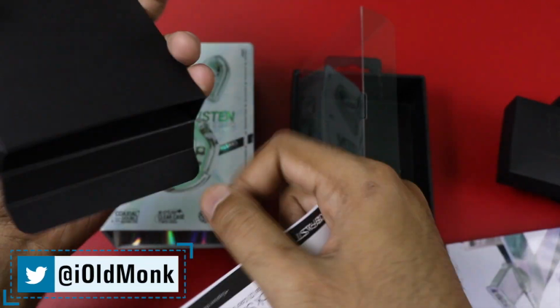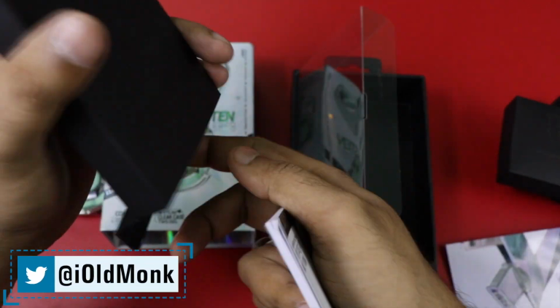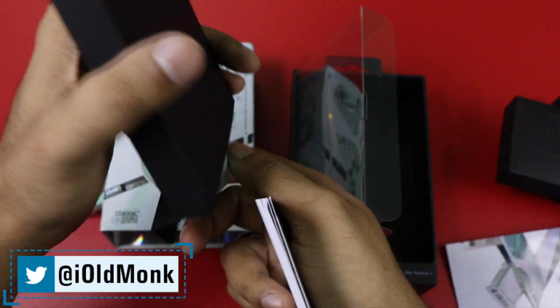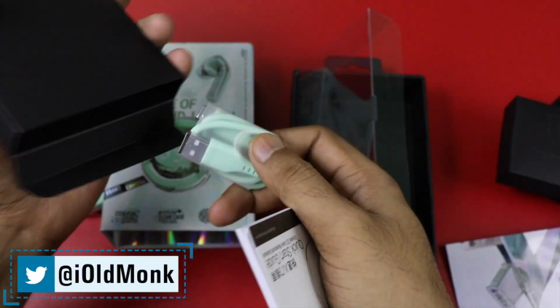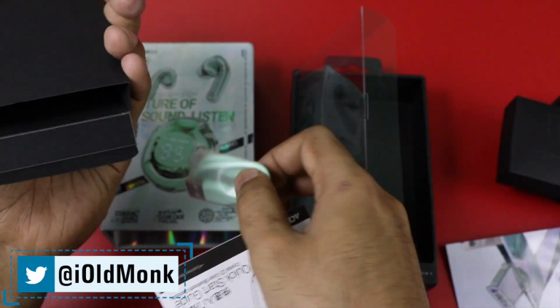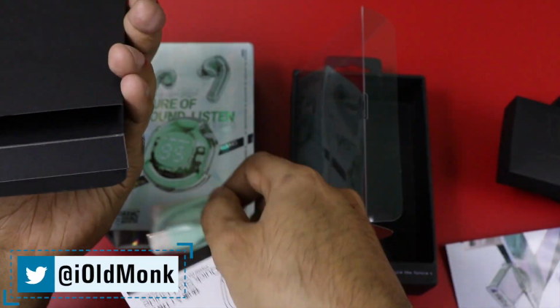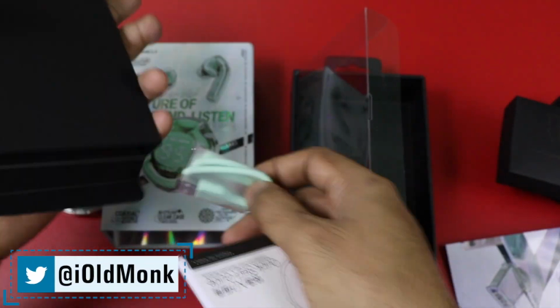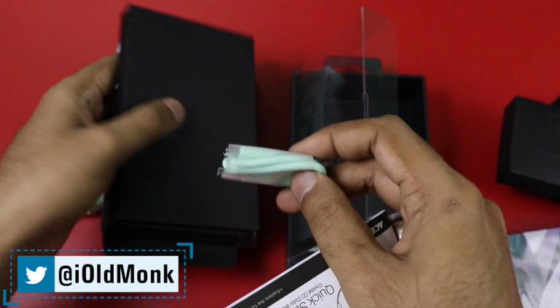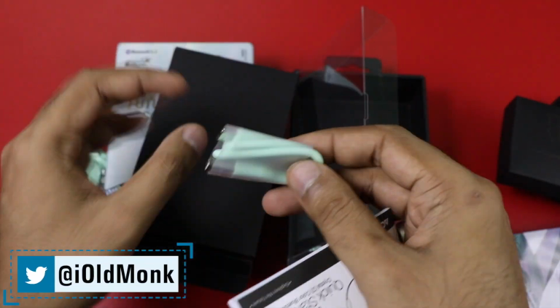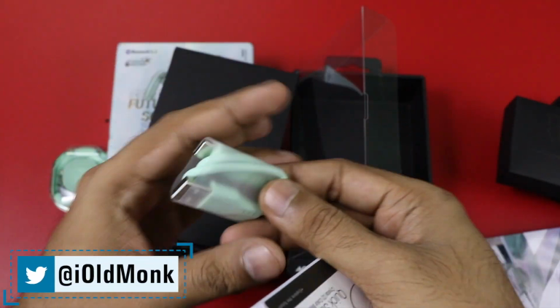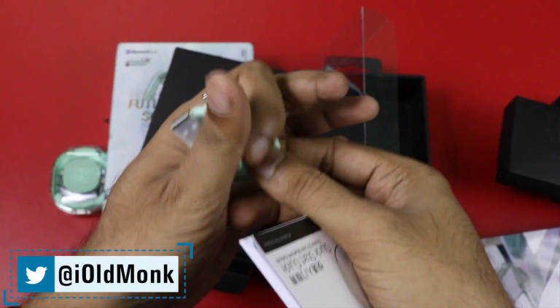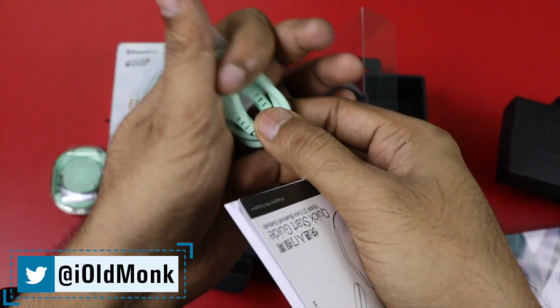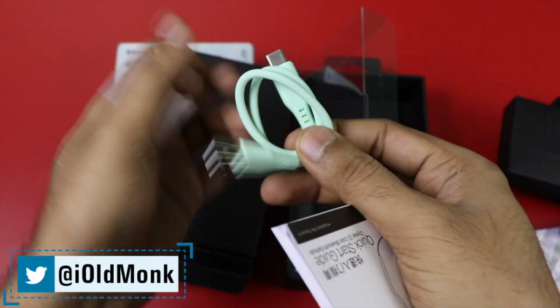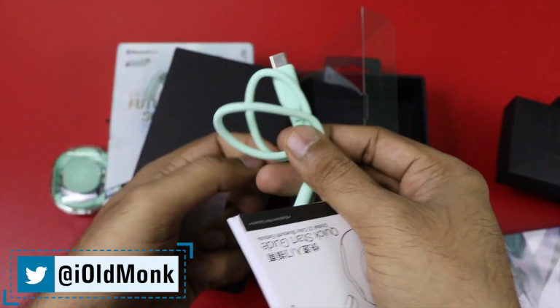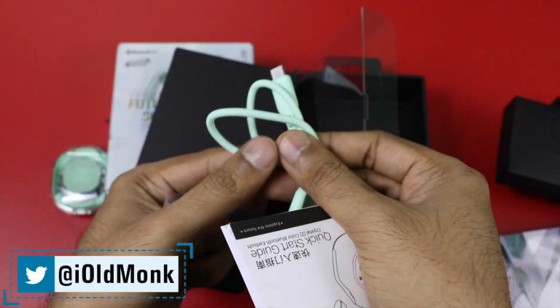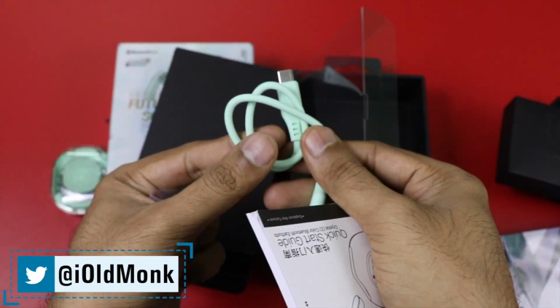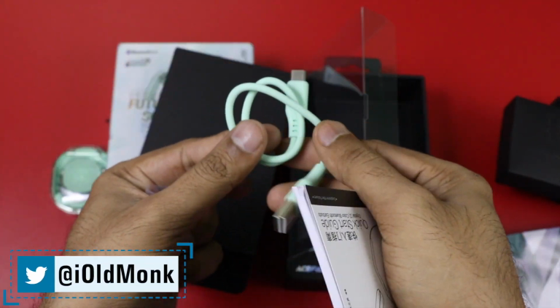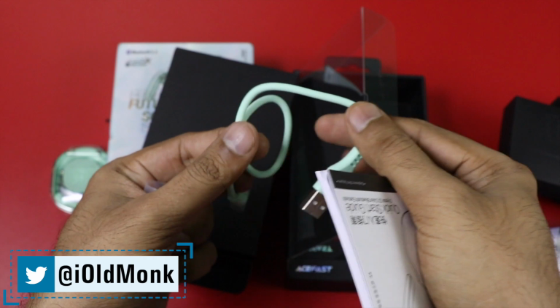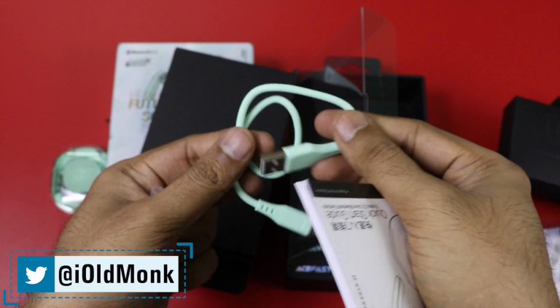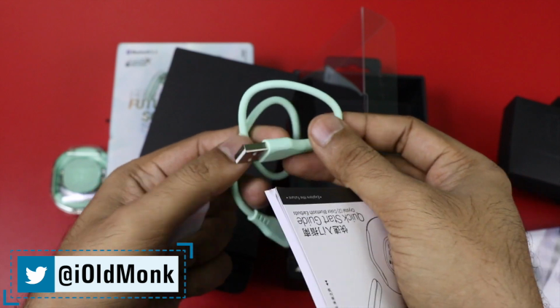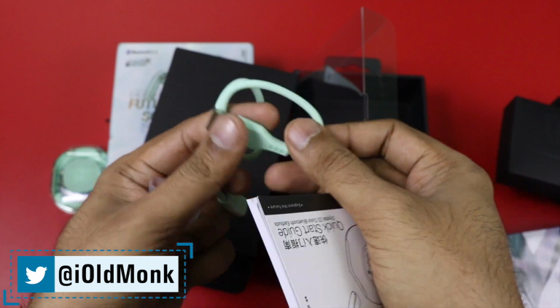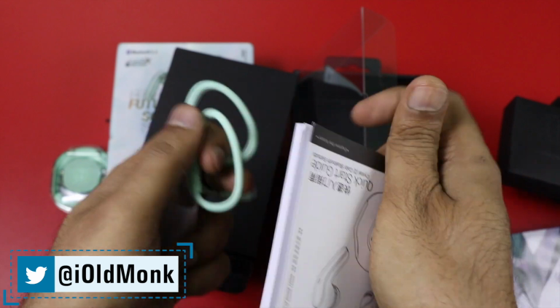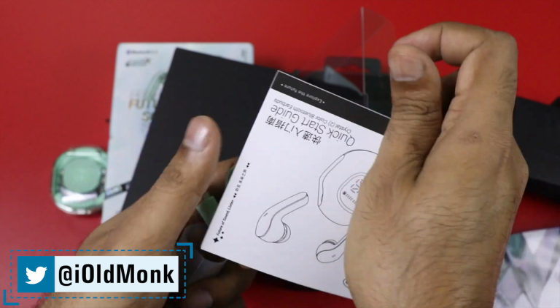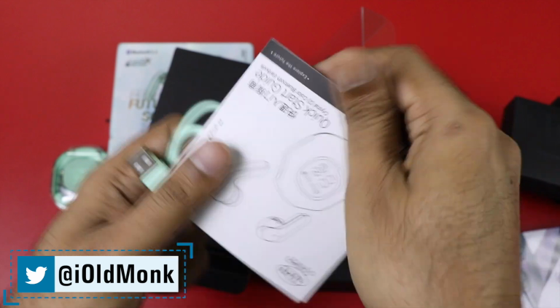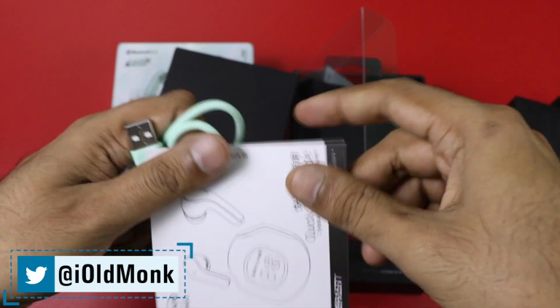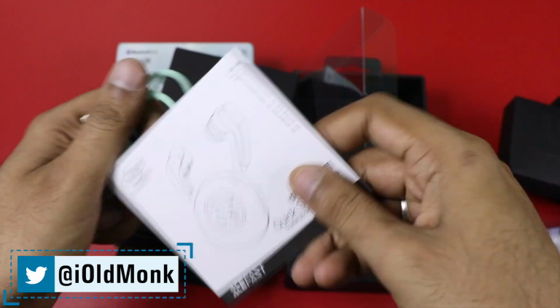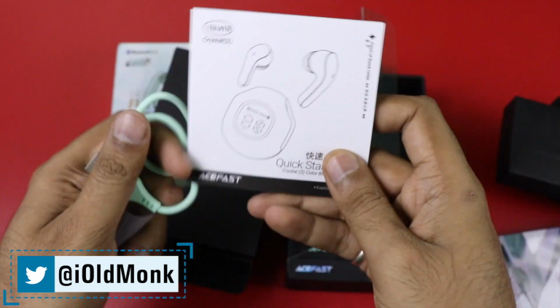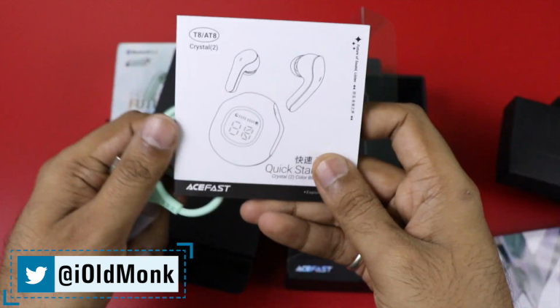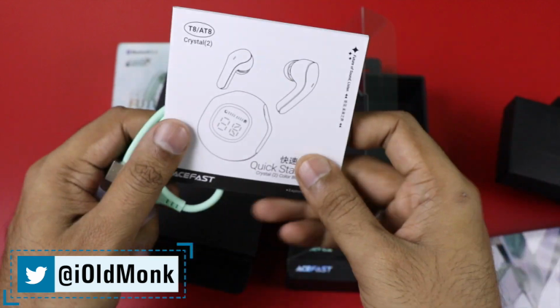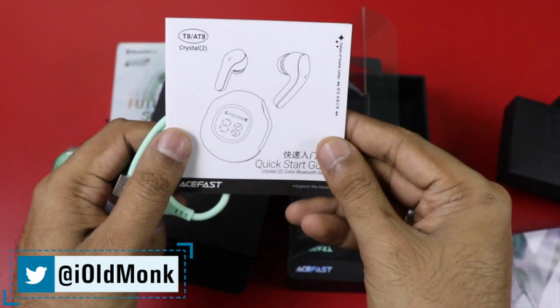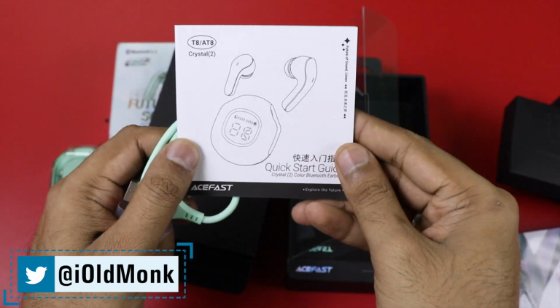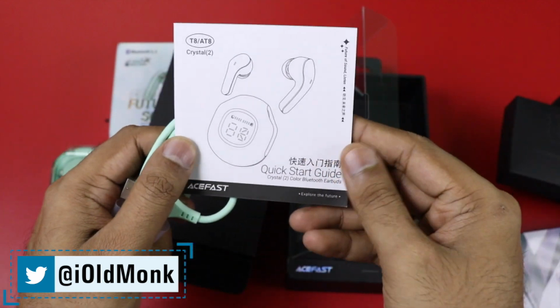This is the user manual. And this is the charging cable, which is Type-C.